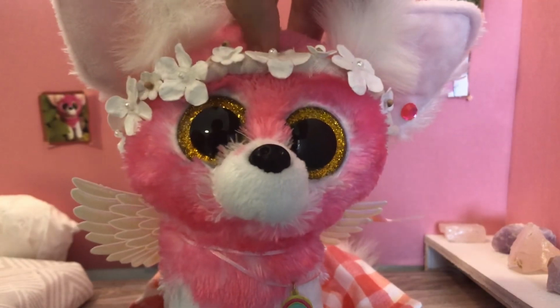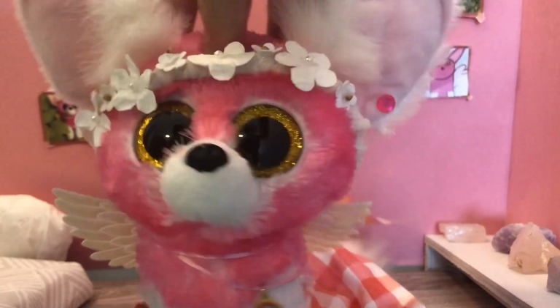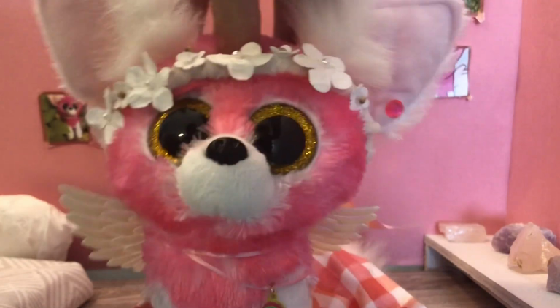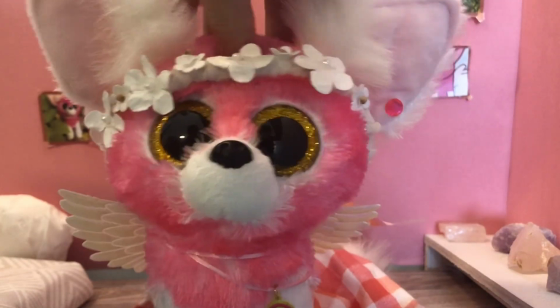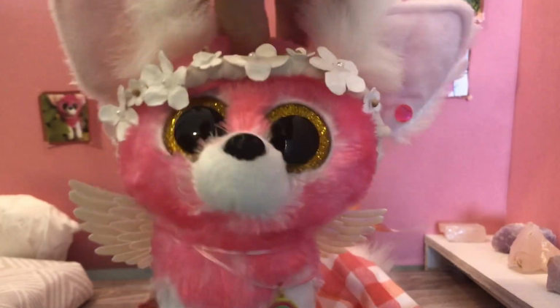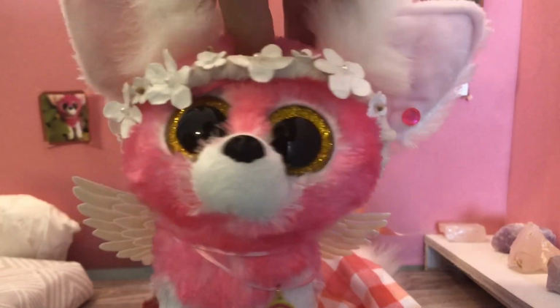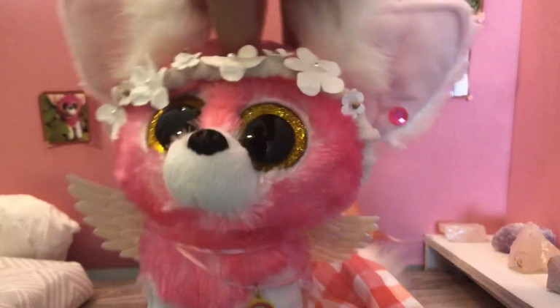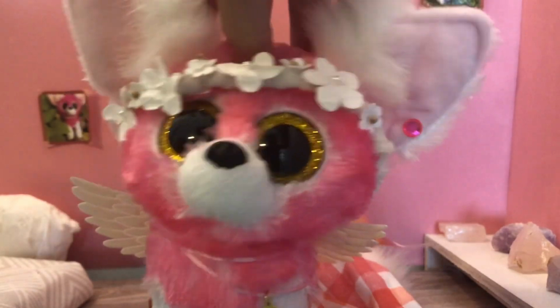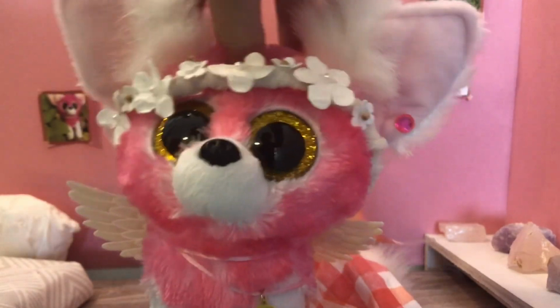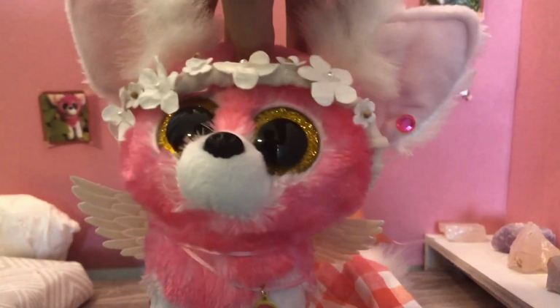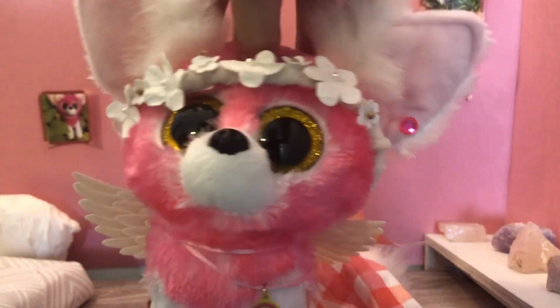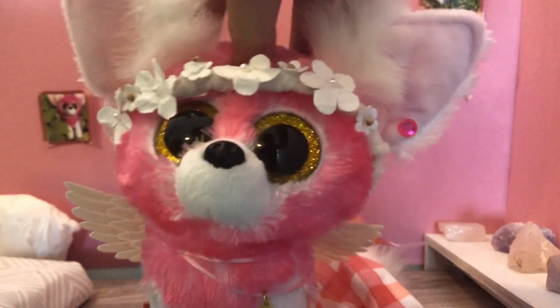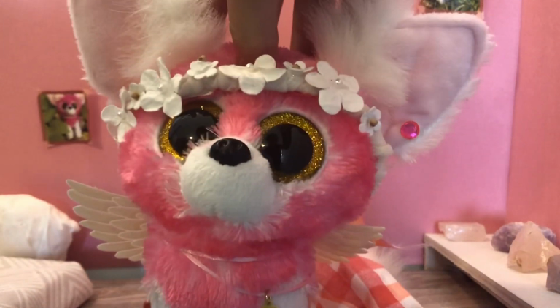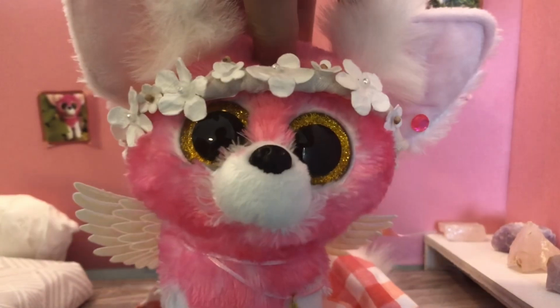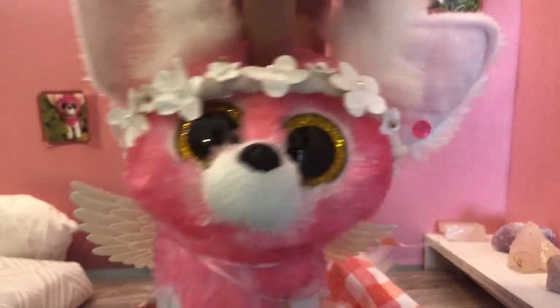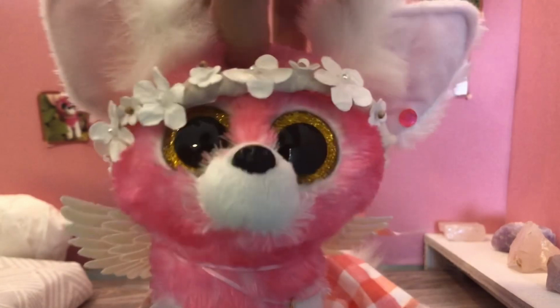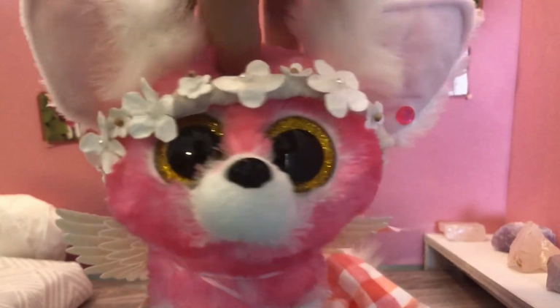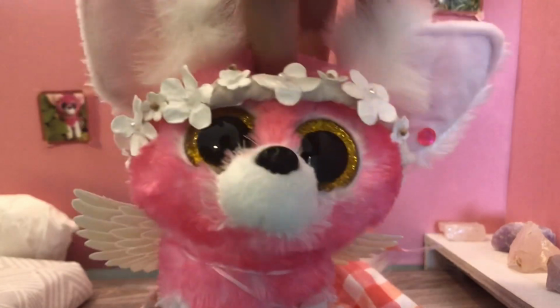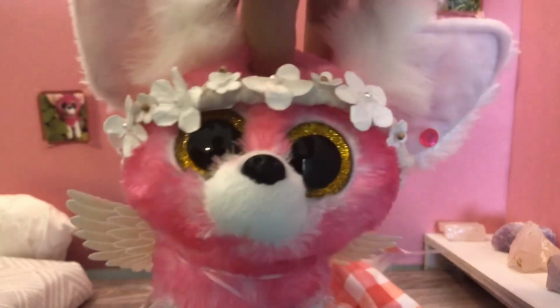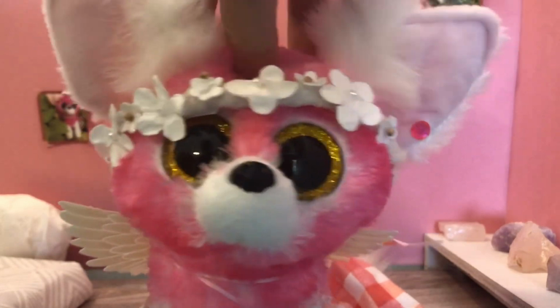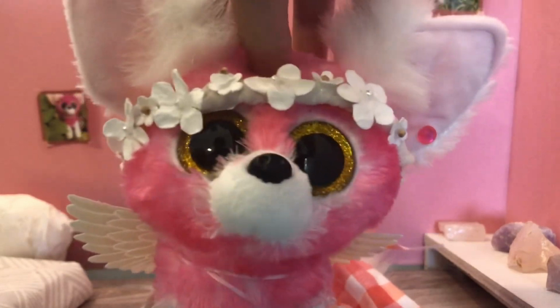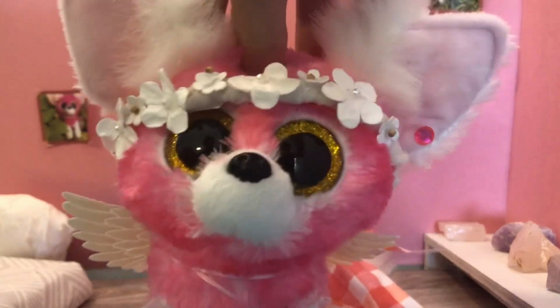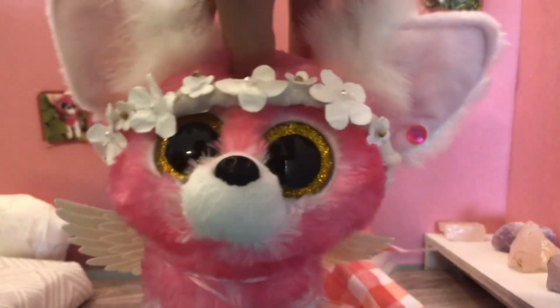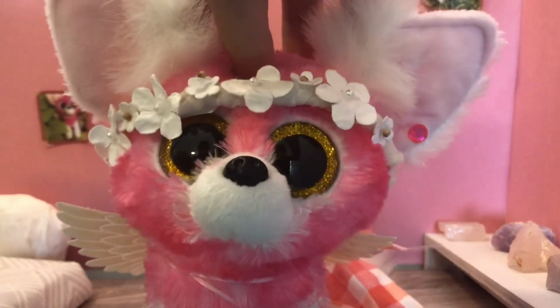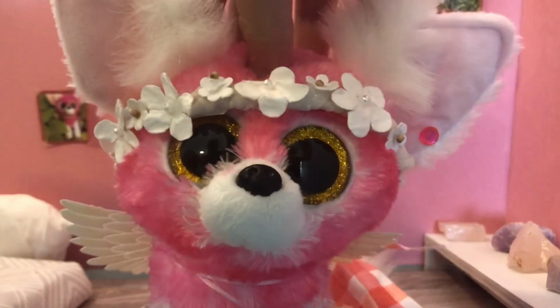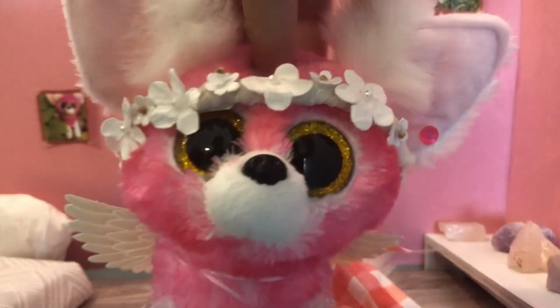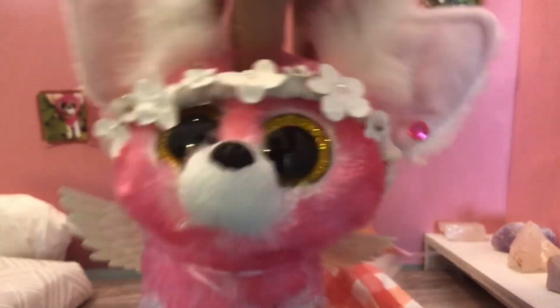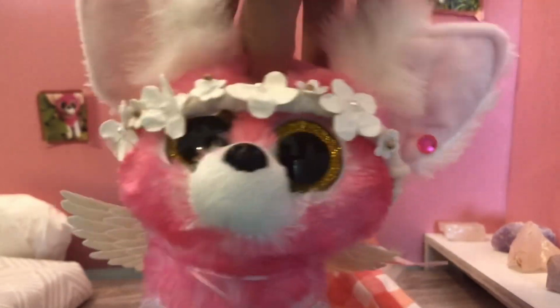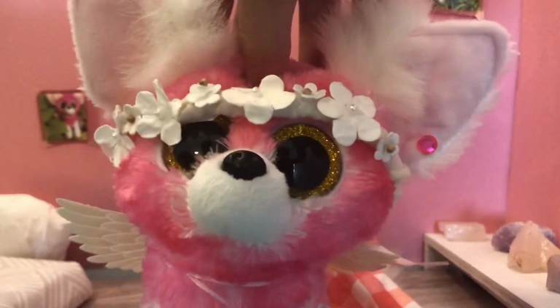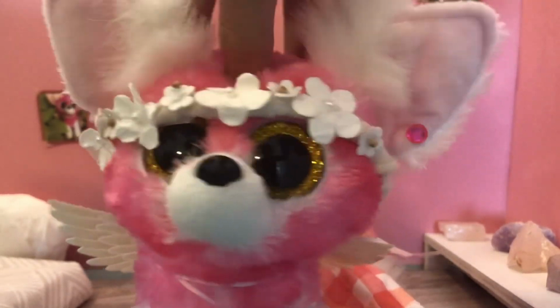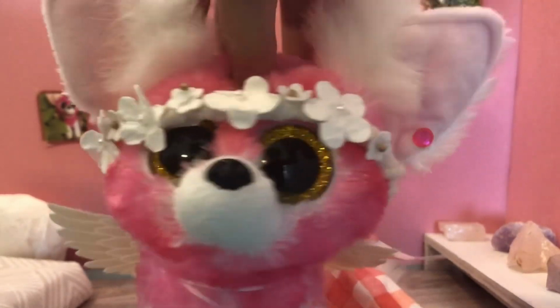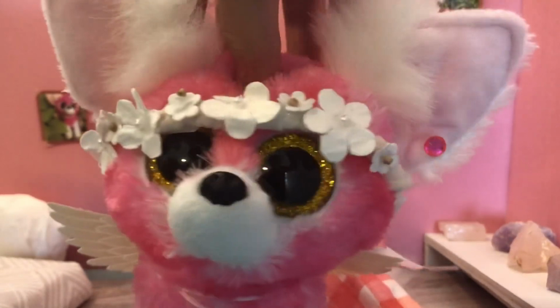Hey kiwis, it's me Layla and welcome back to another video. In today's video I have a super exciting package. Without further ado, let's get started.